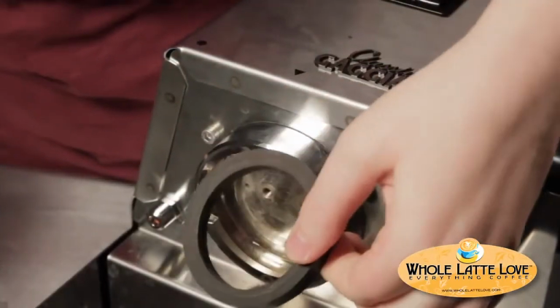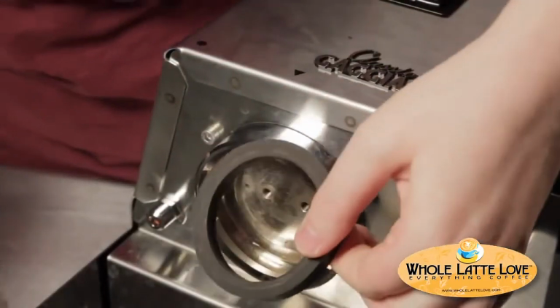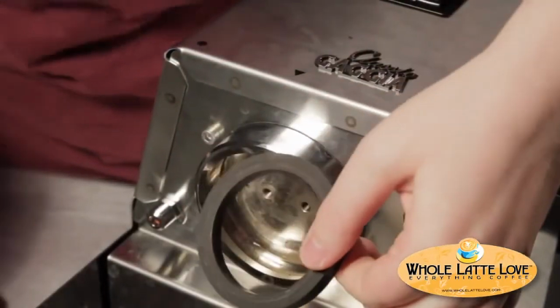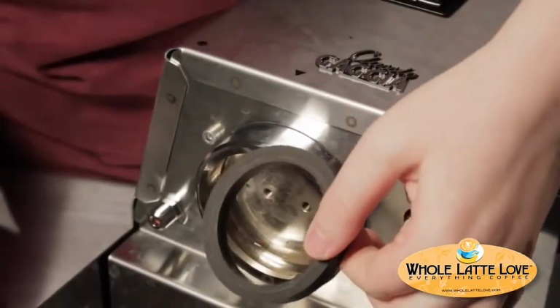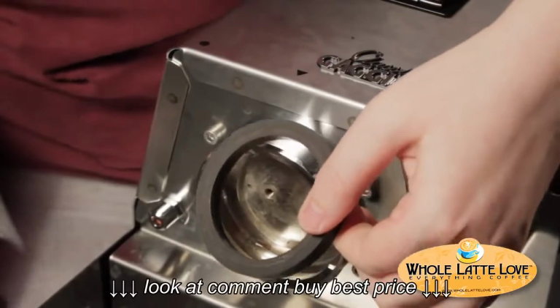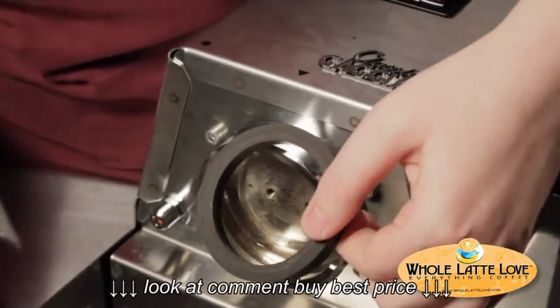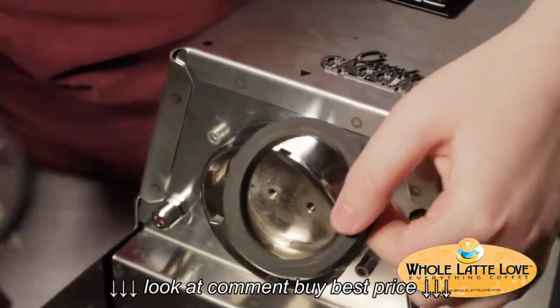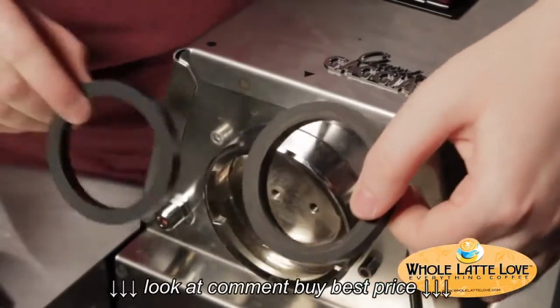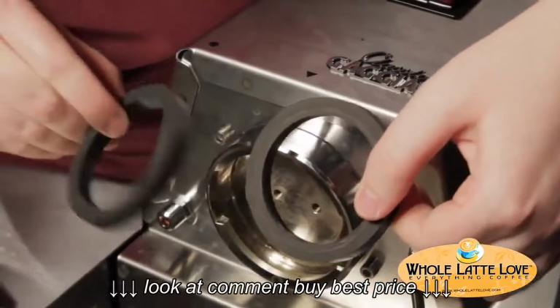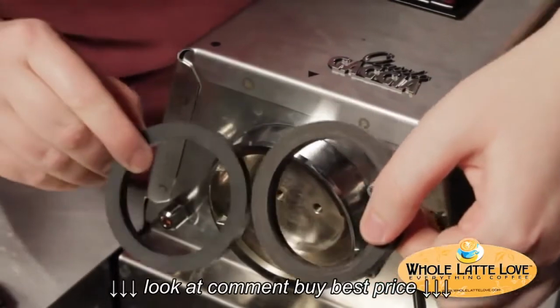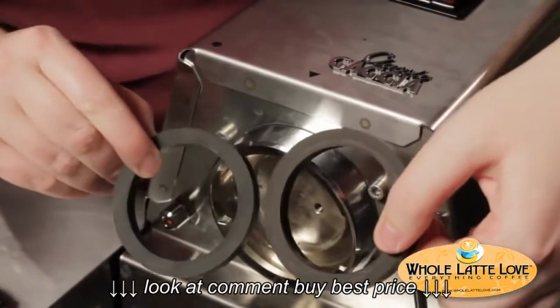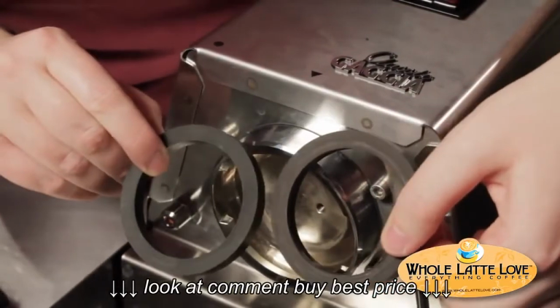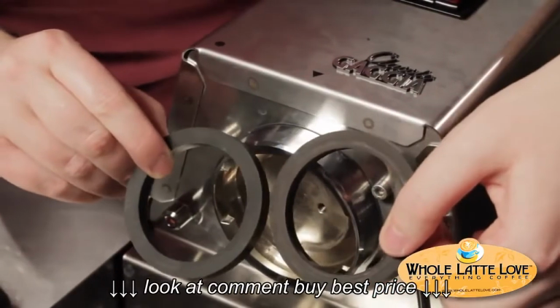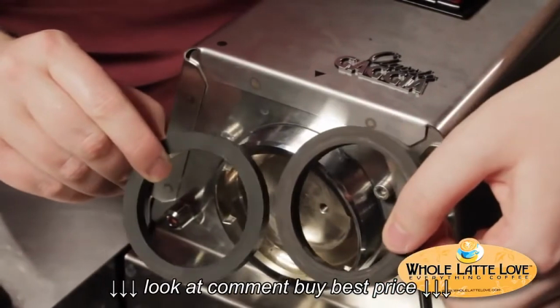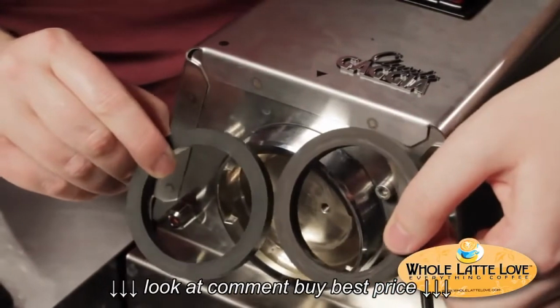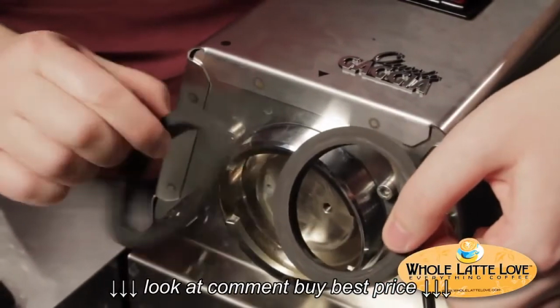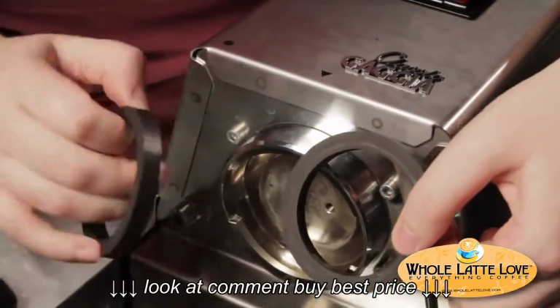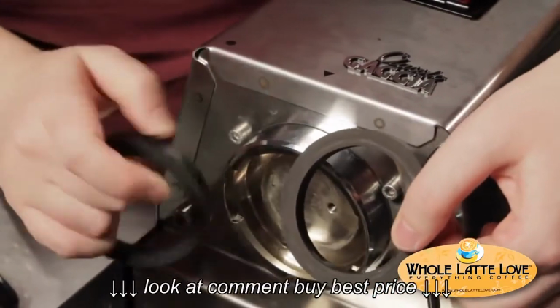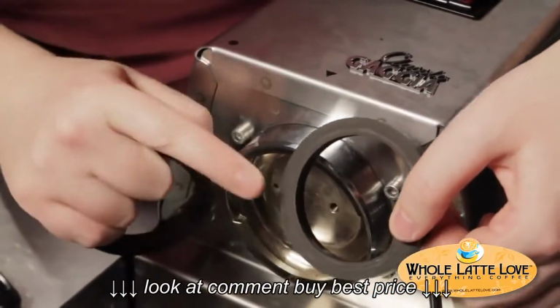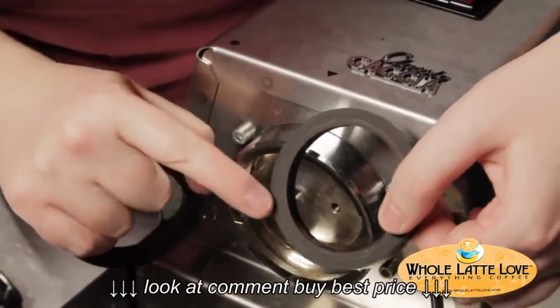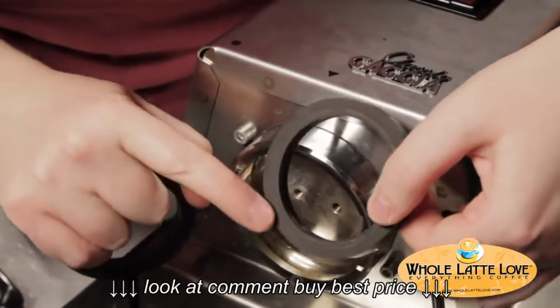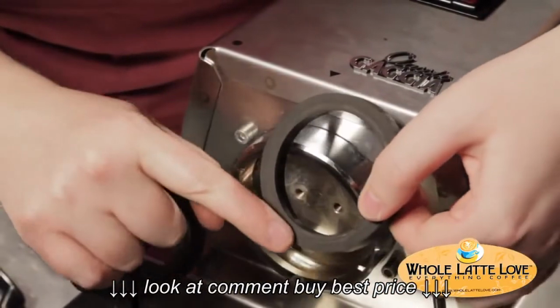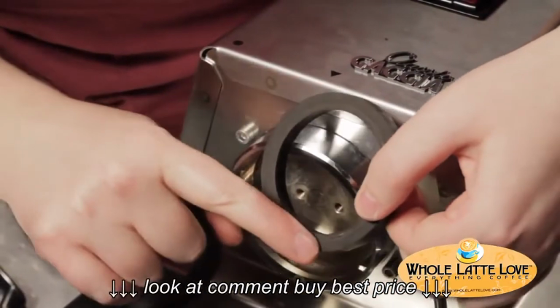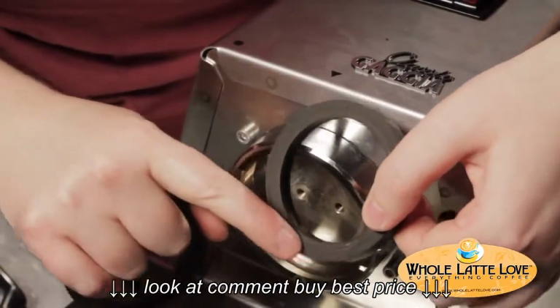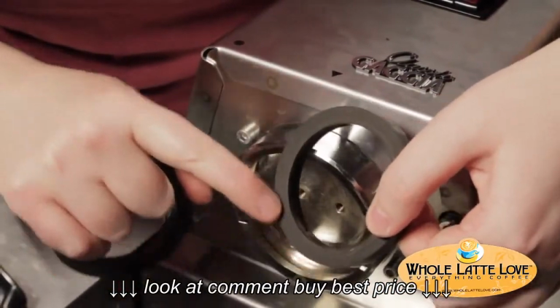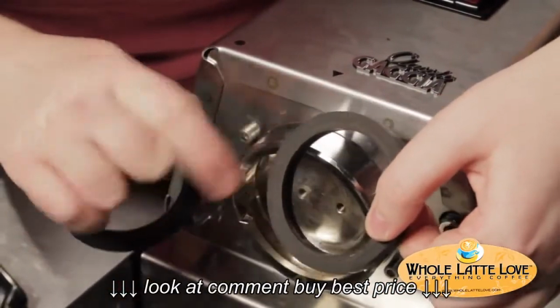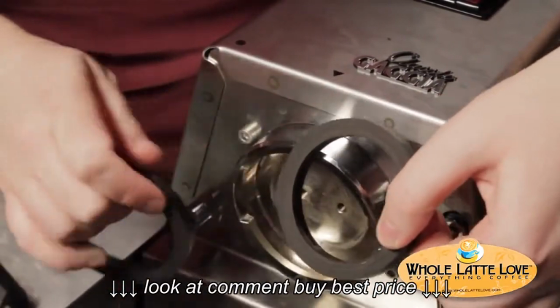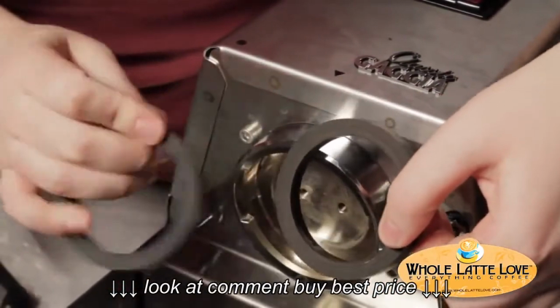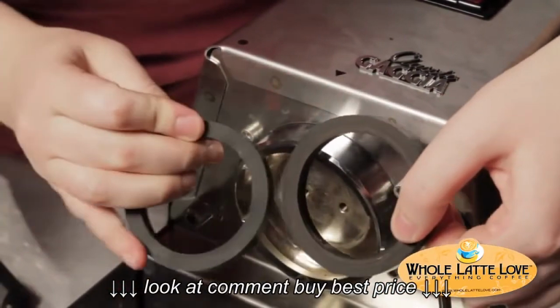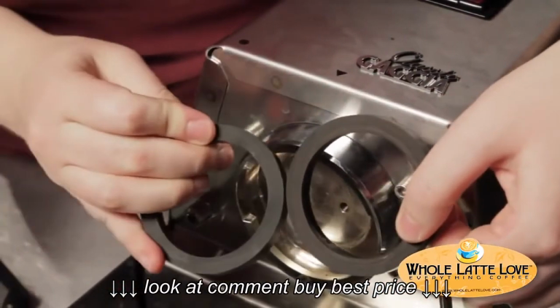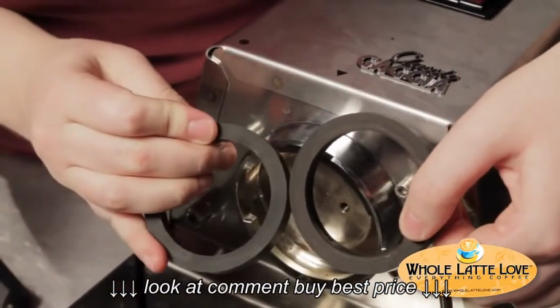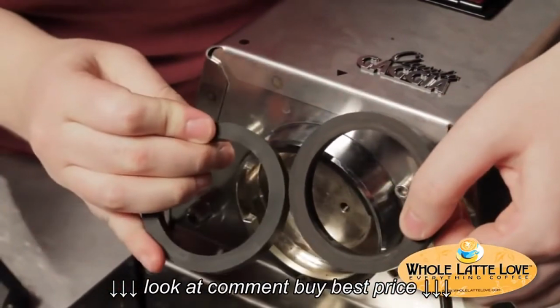You can see the difference between an old one and a new one. You can see the little worn ring on the old gasket — that's why they begin to leak.